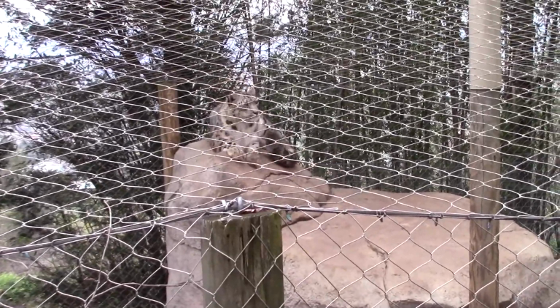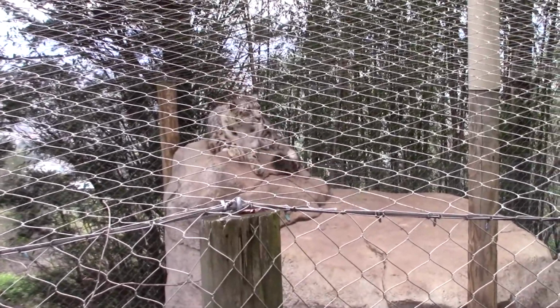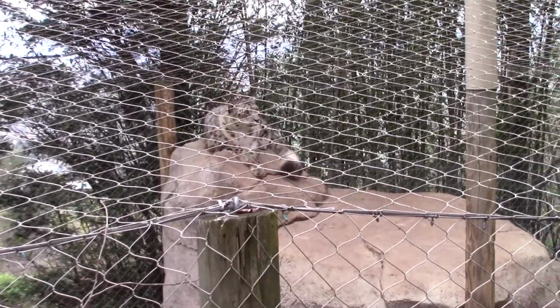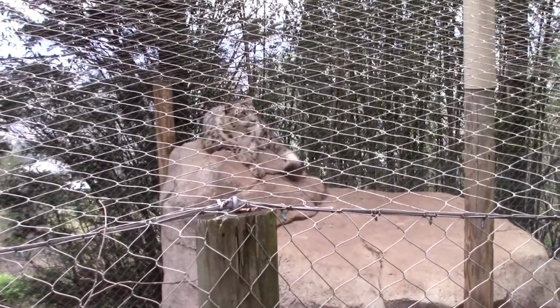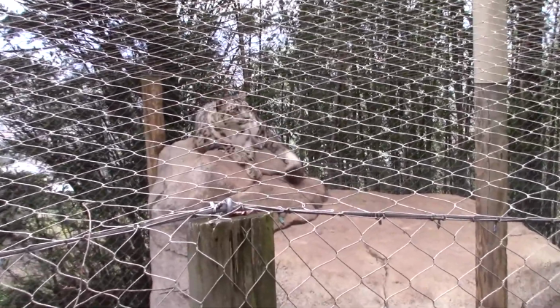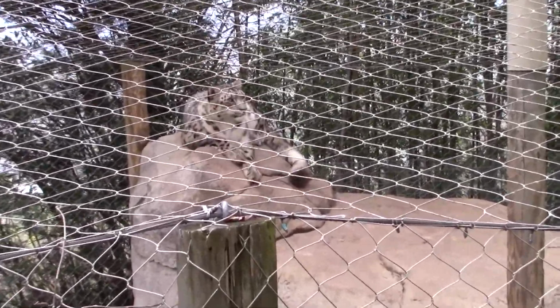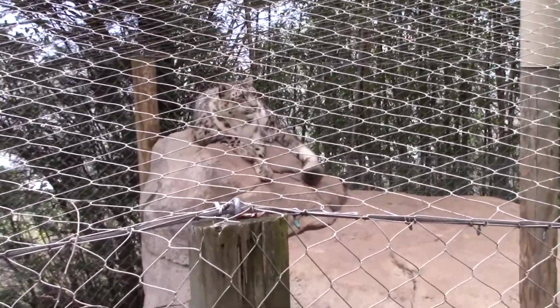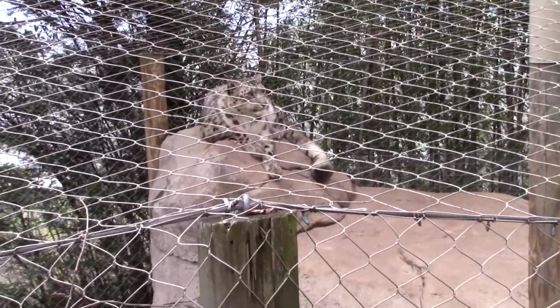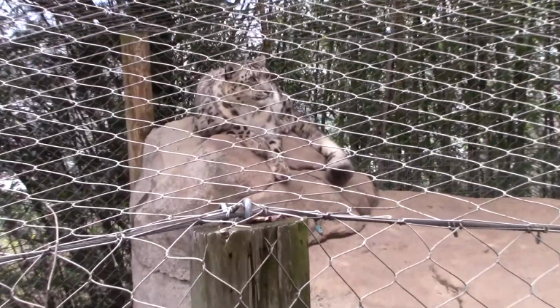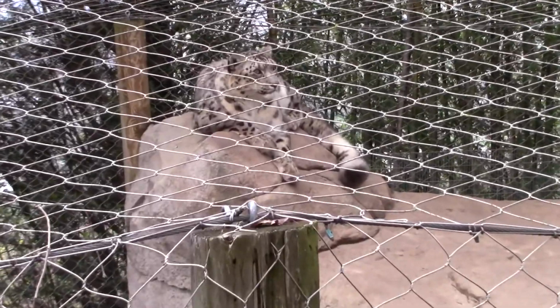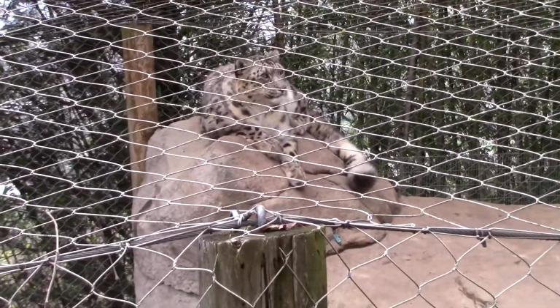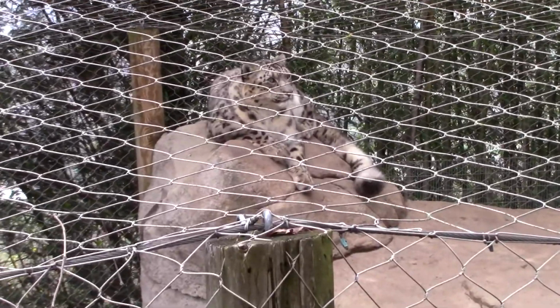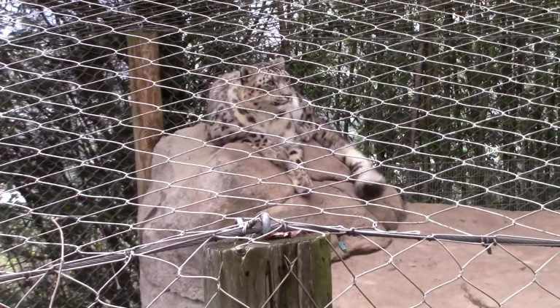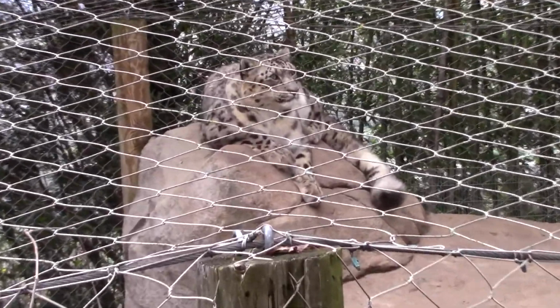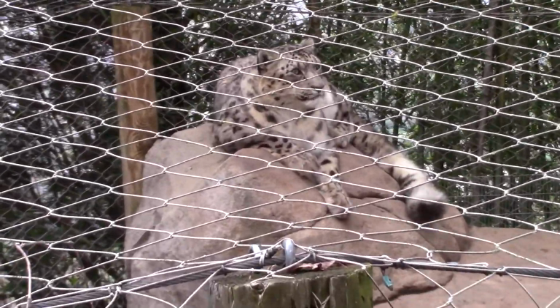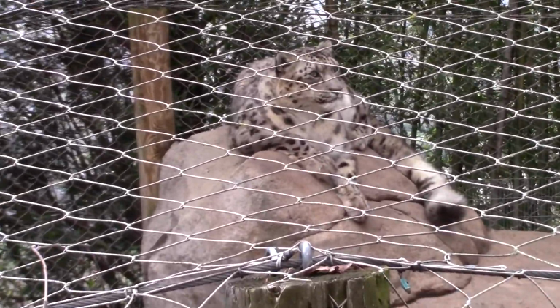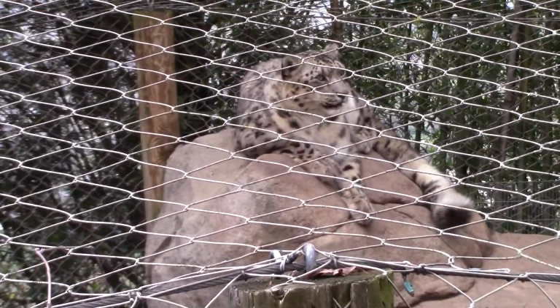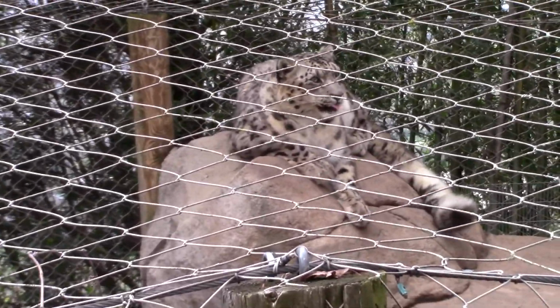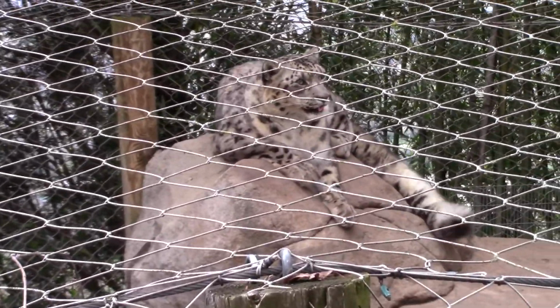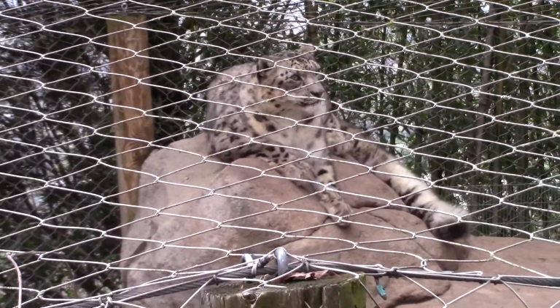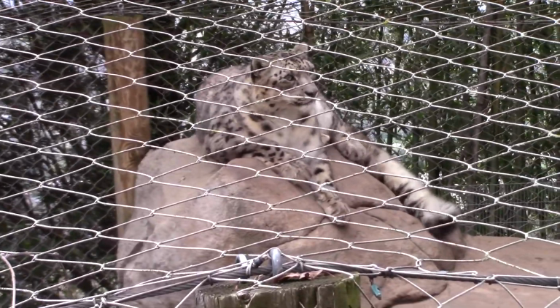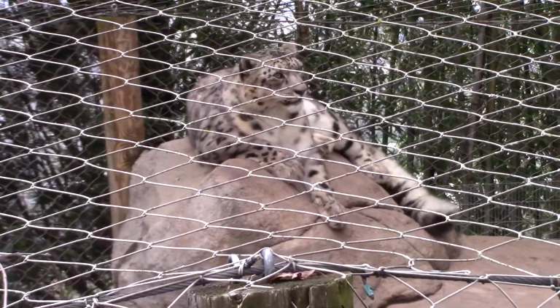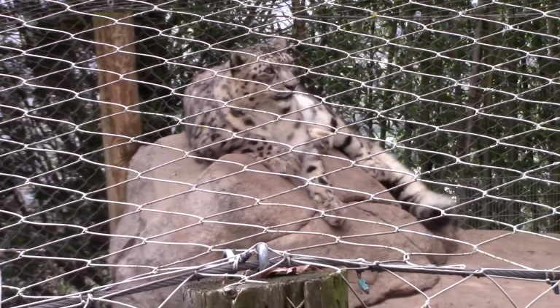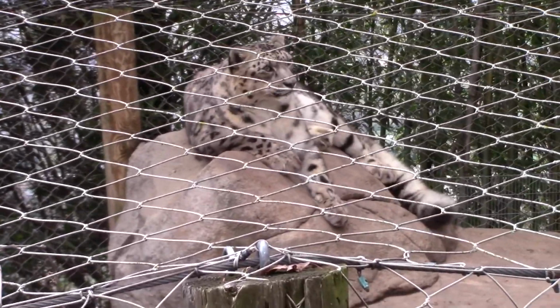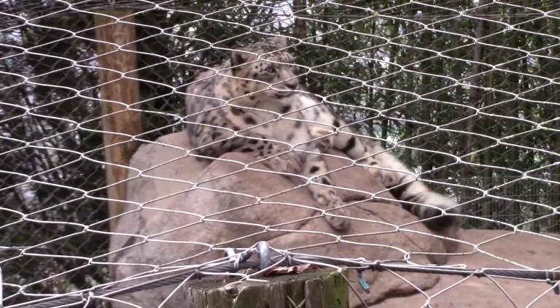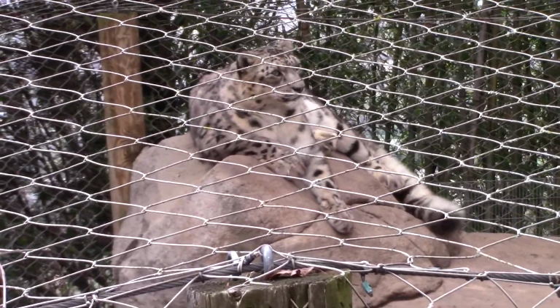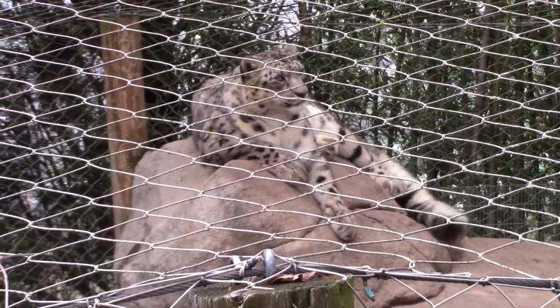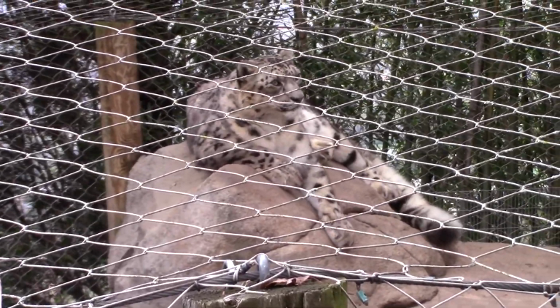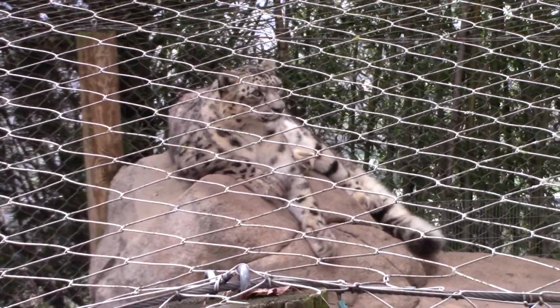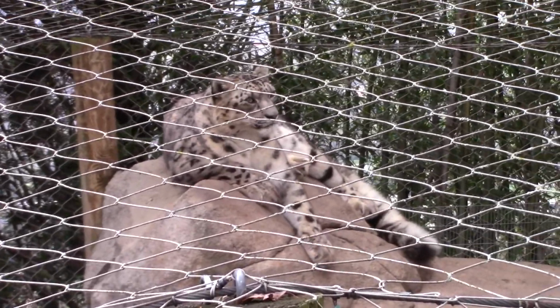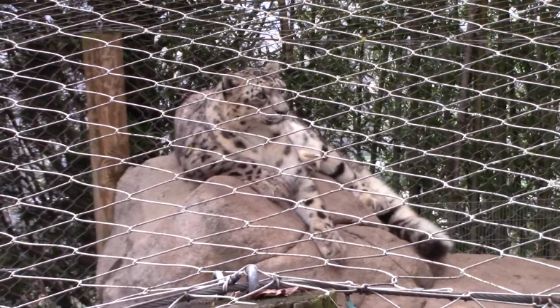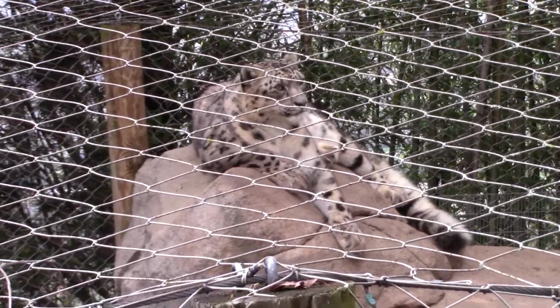As such, the International Union for the Conservation of Nature has listed the snow leopard as a vulnerable species.